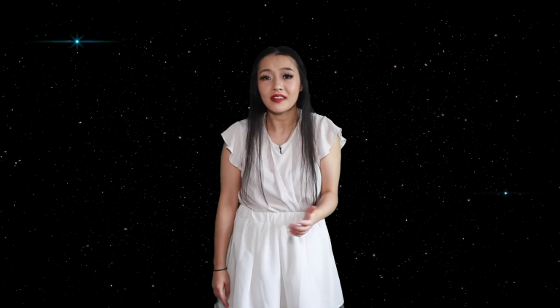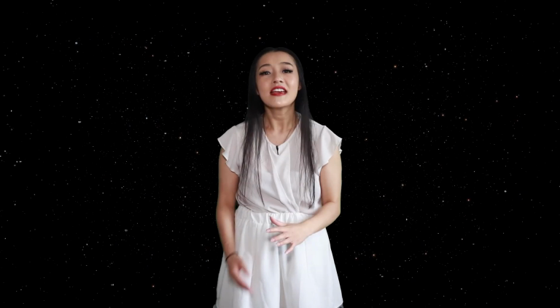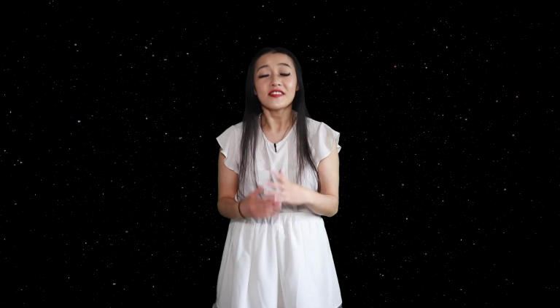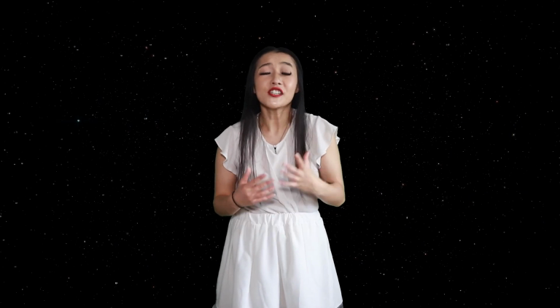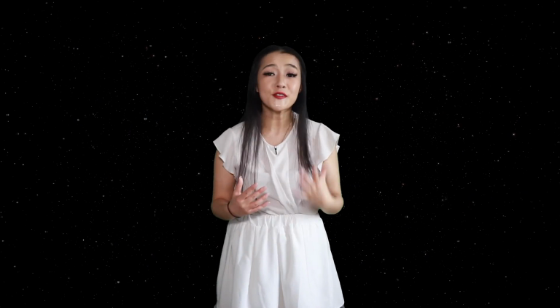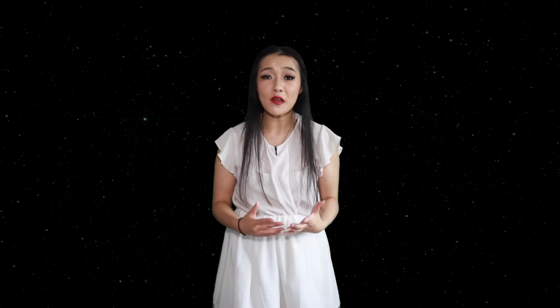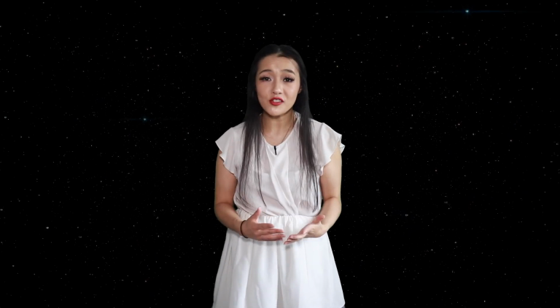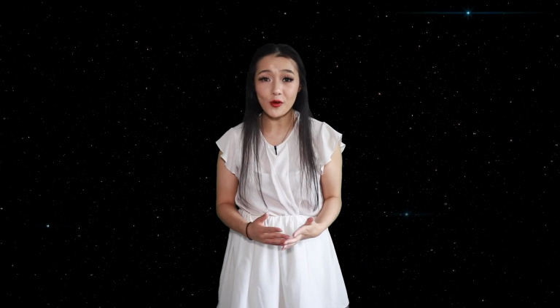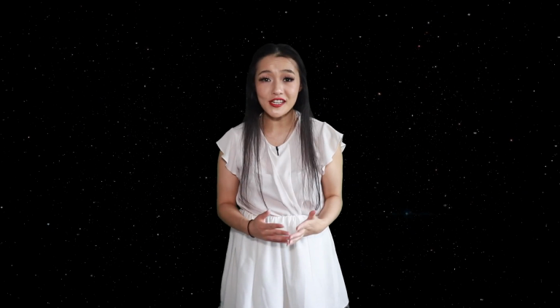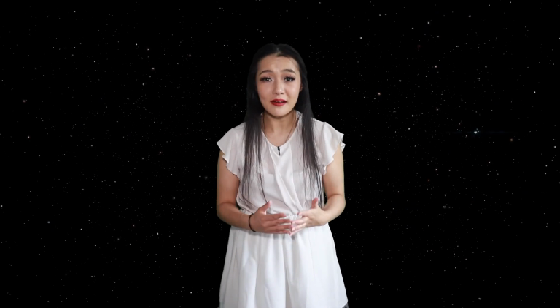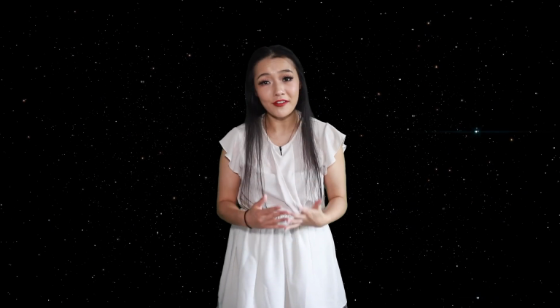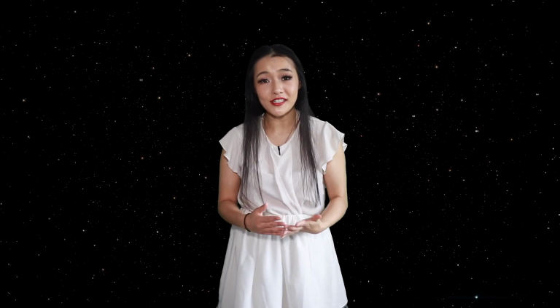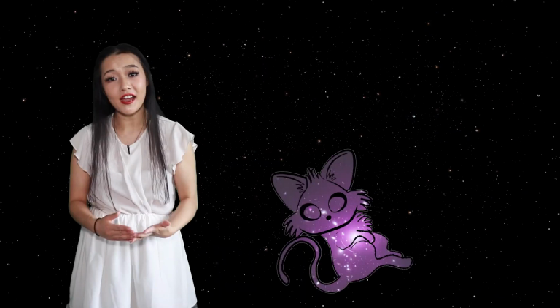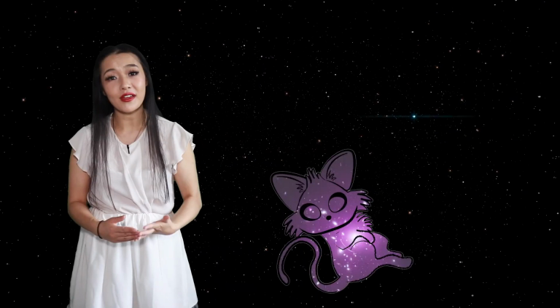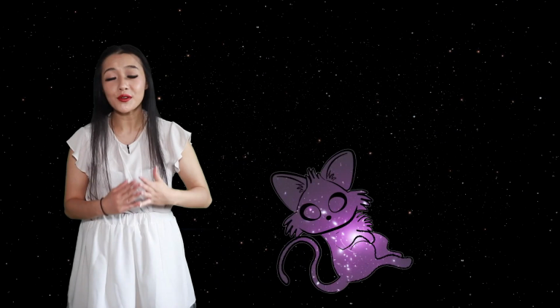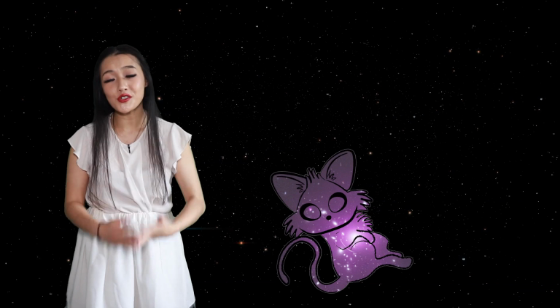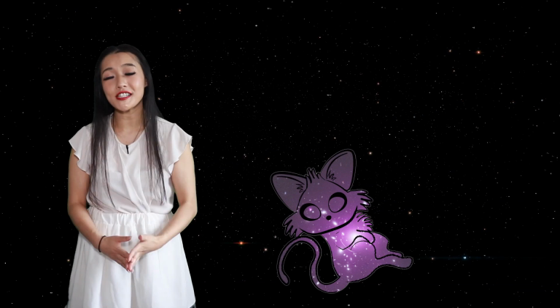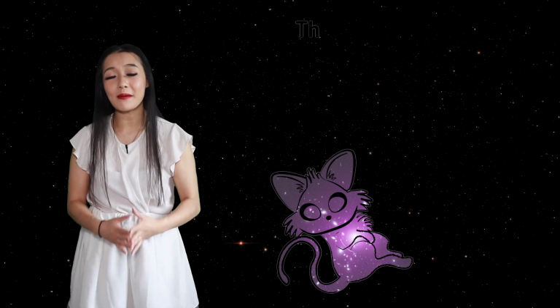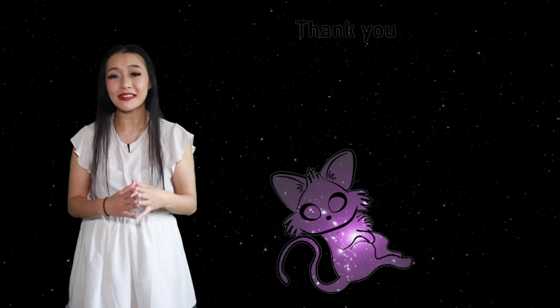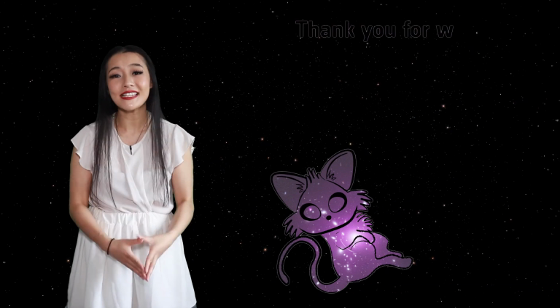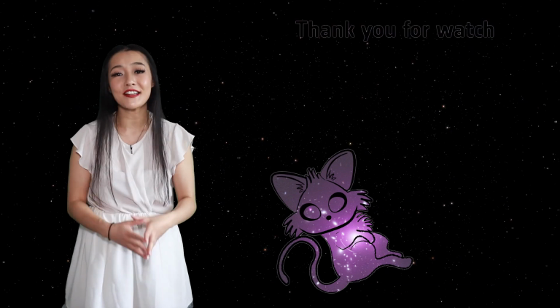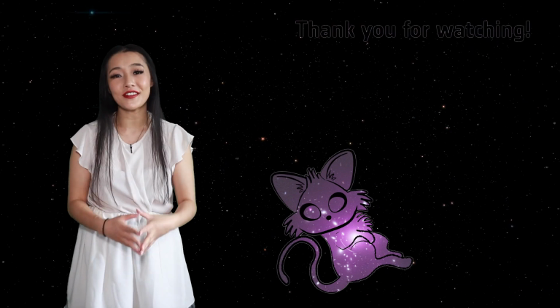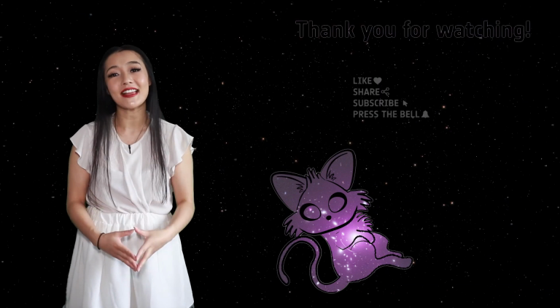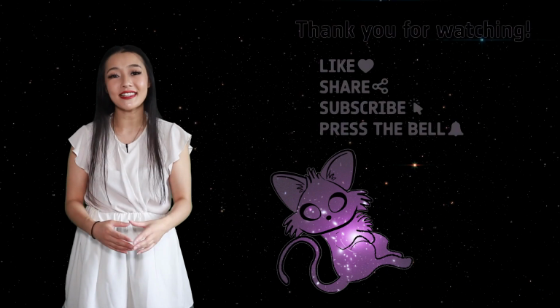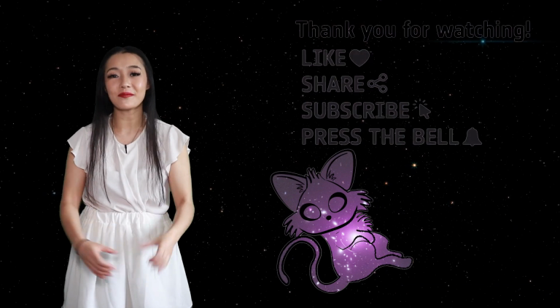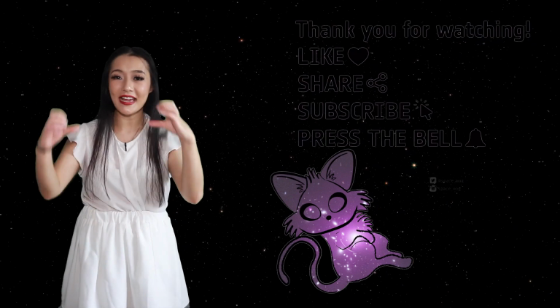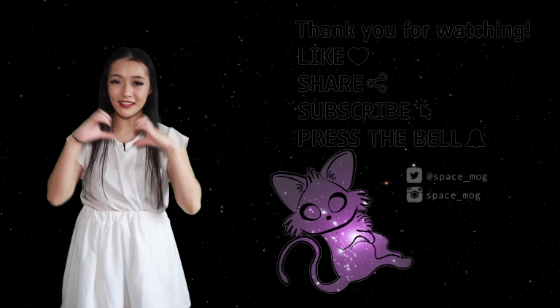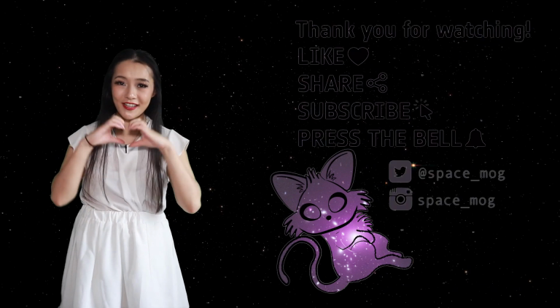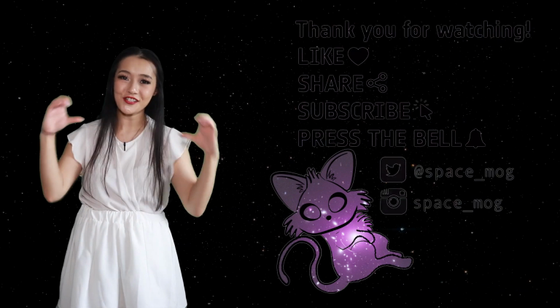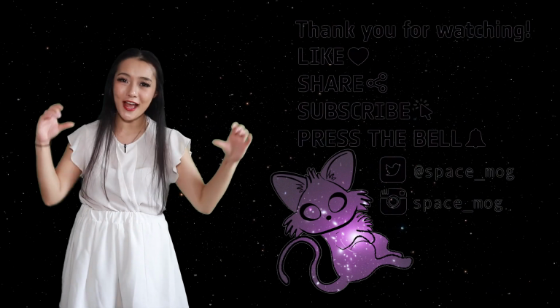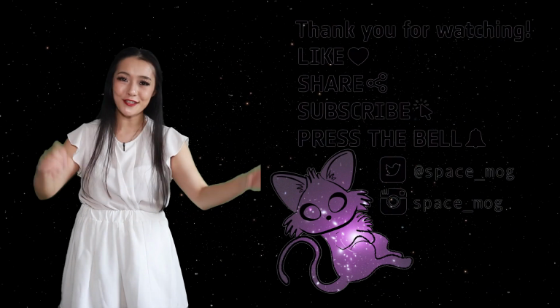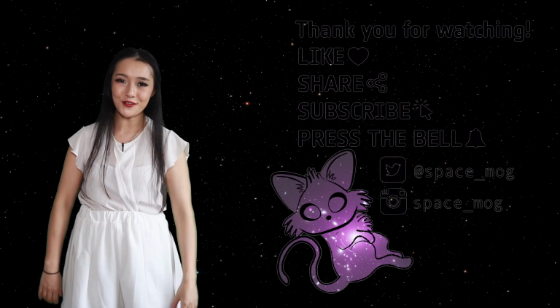Thank you so much for watching my video. If you enjoyed it, please don't forget to leave me a like, share, and subscribe.